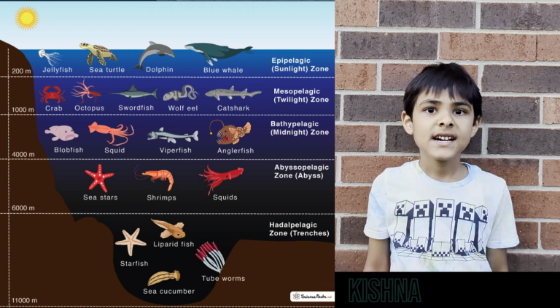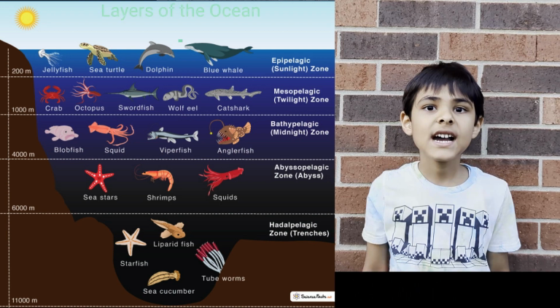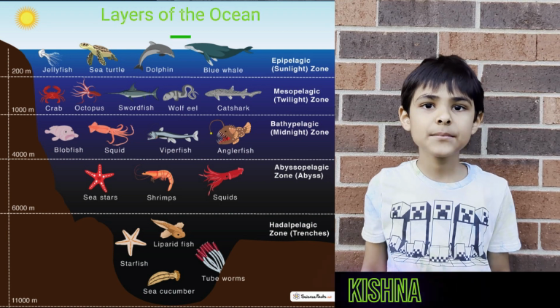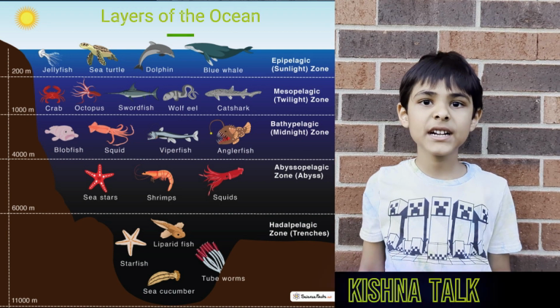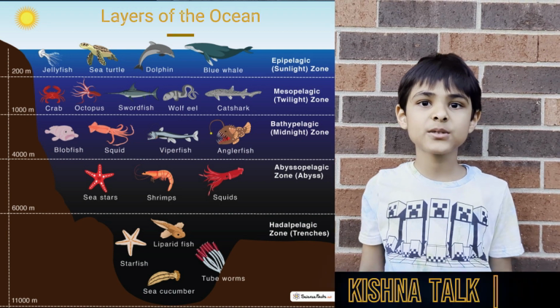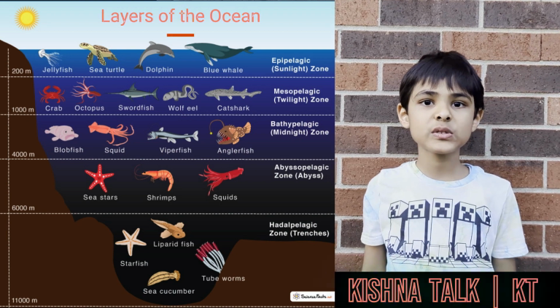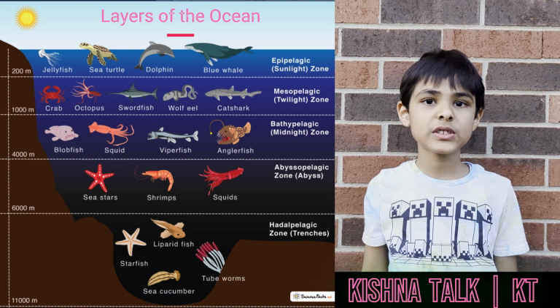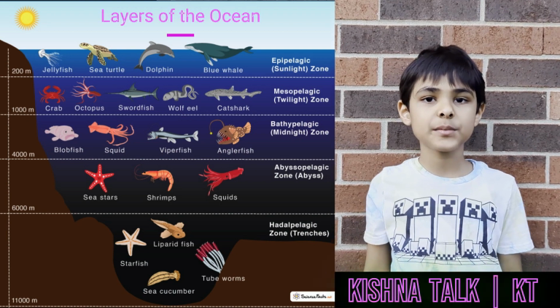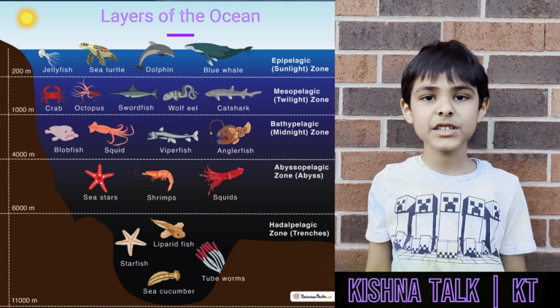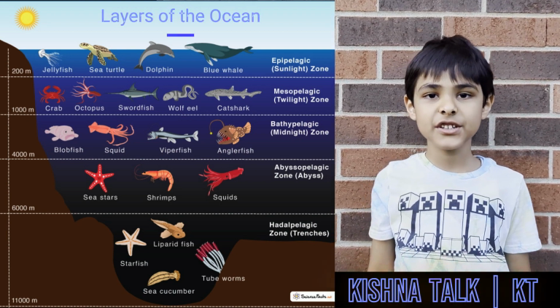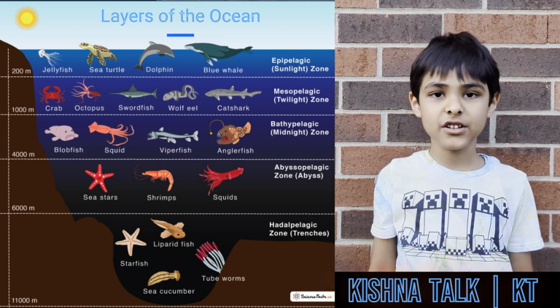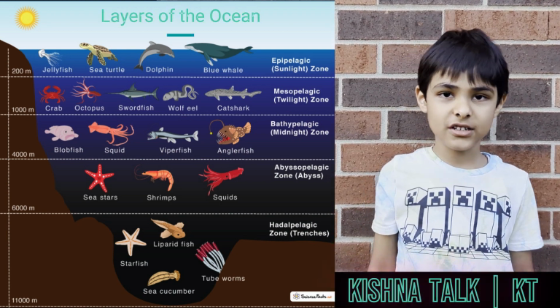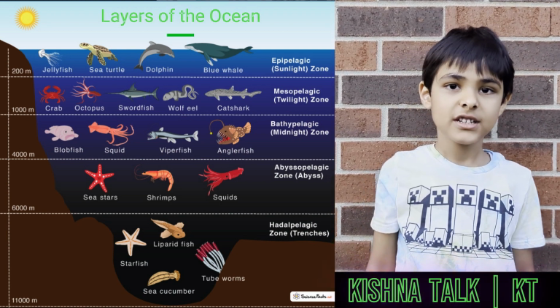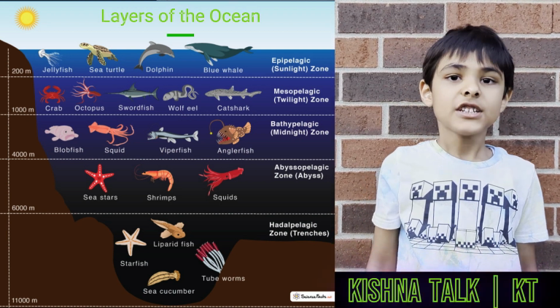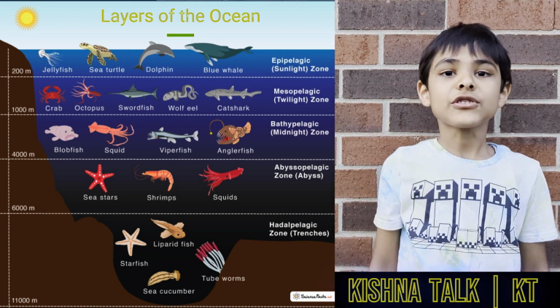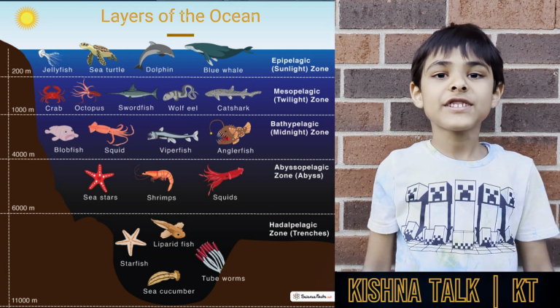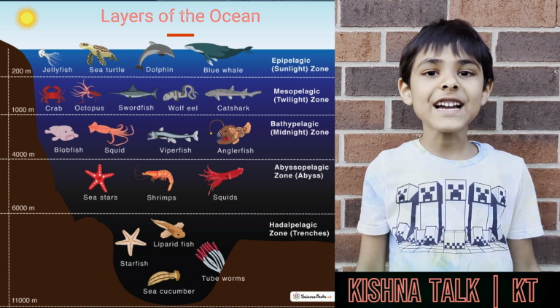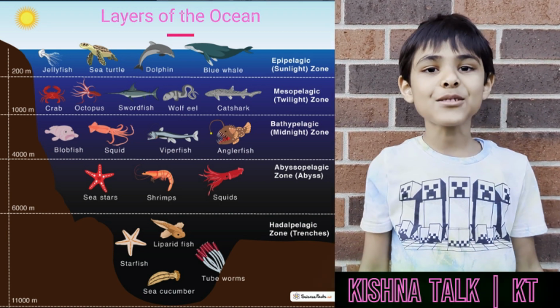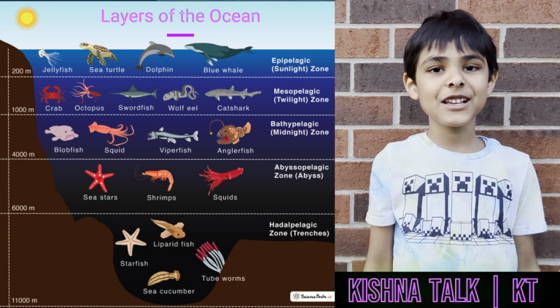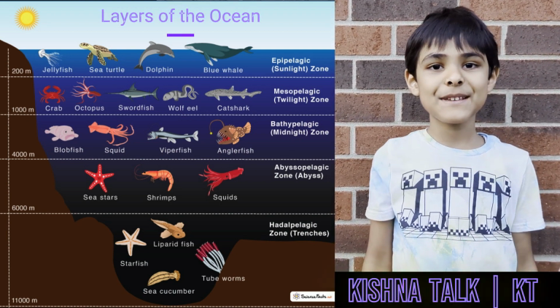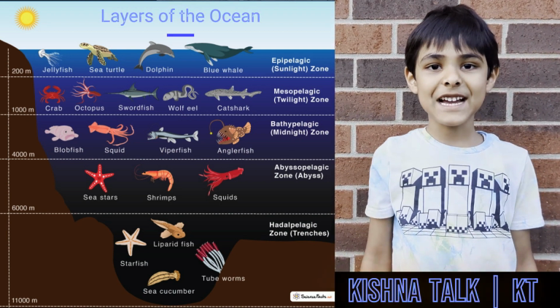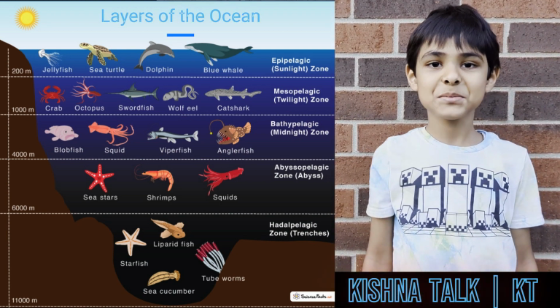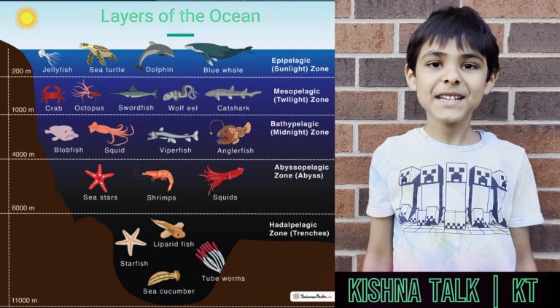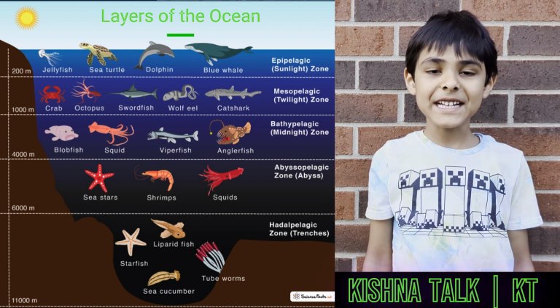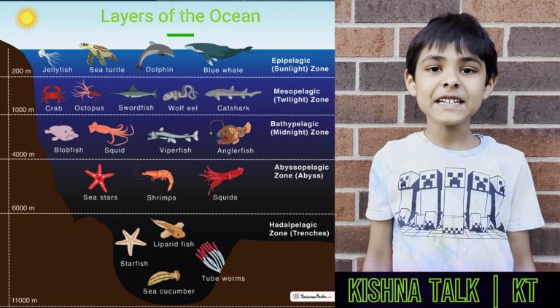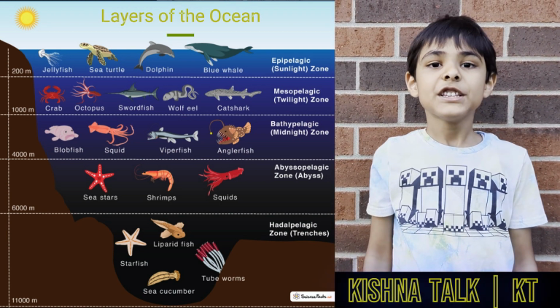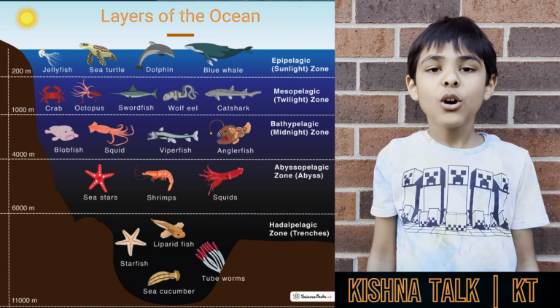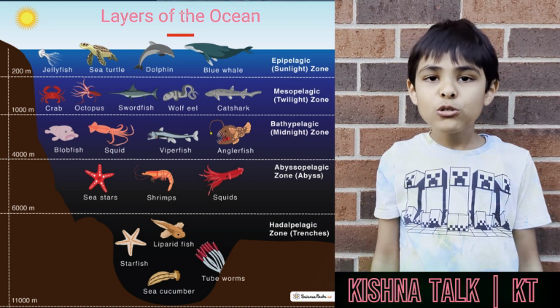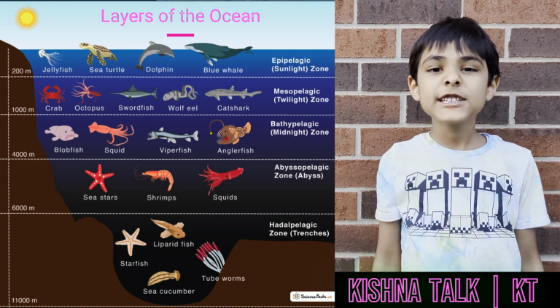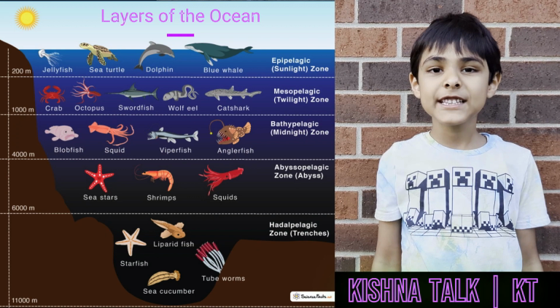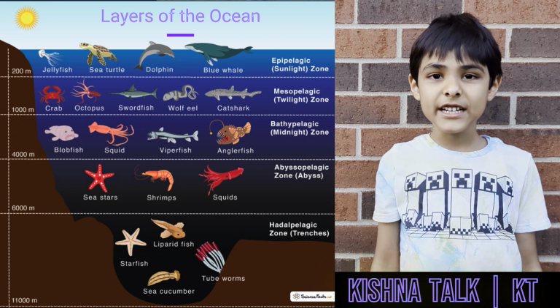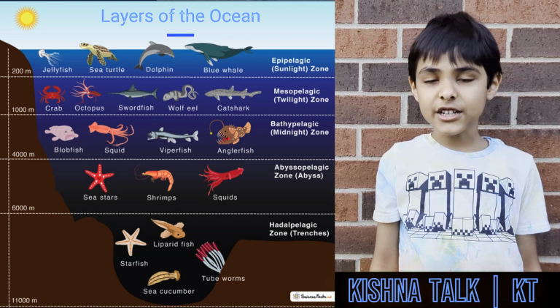Hi, my name is Torsha from Krishna Talk. So today I'm going to be explaining the ocean layers.